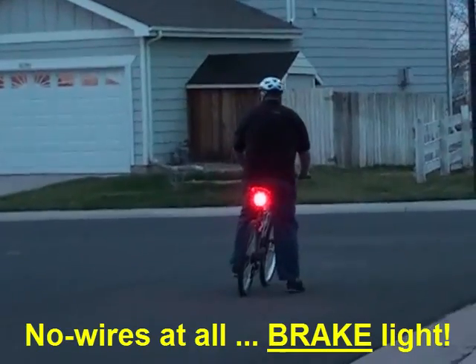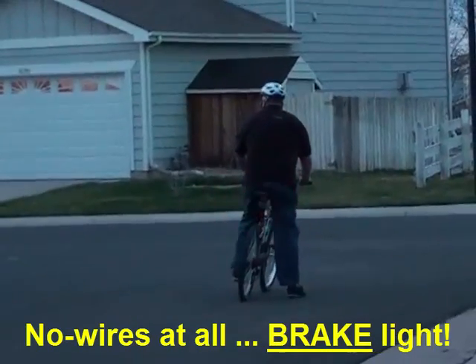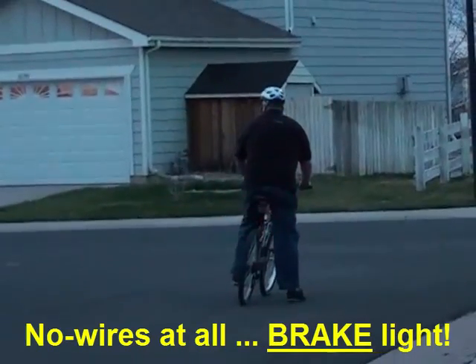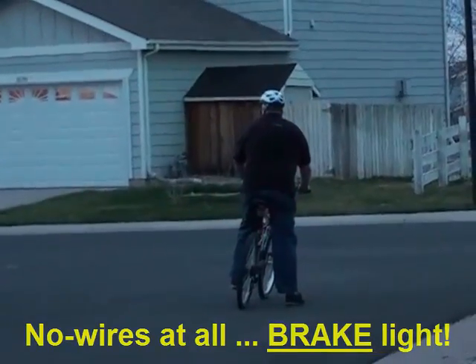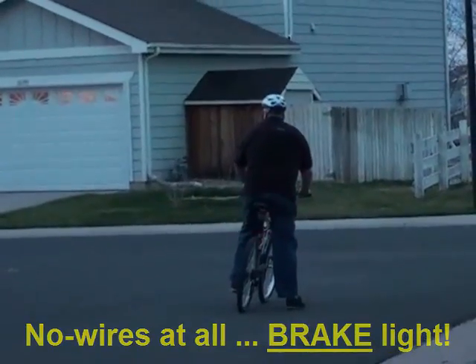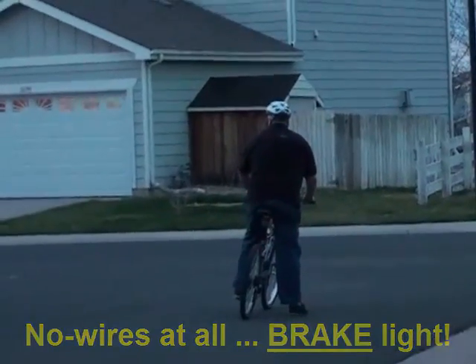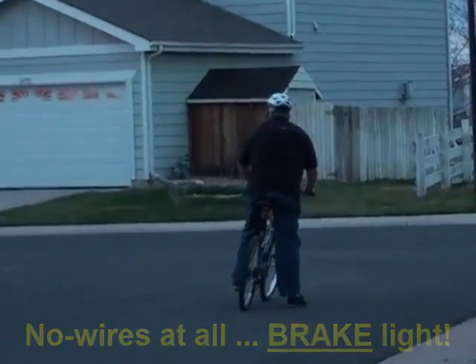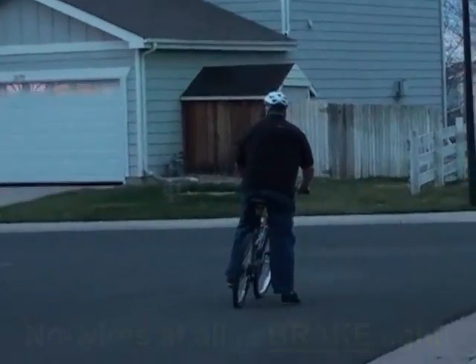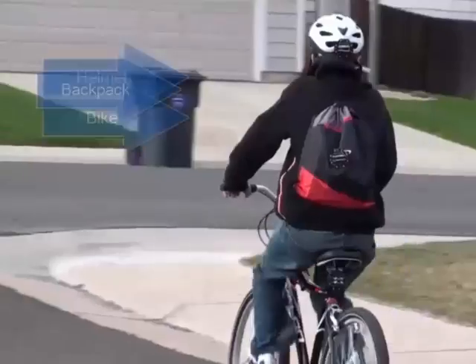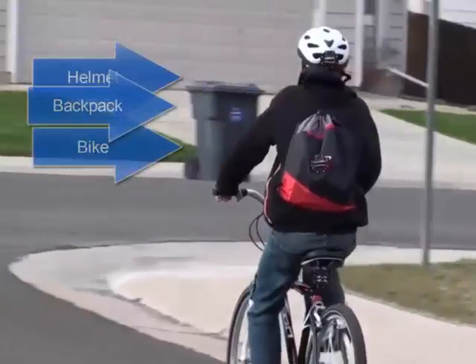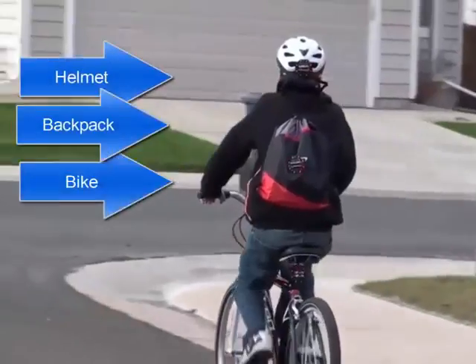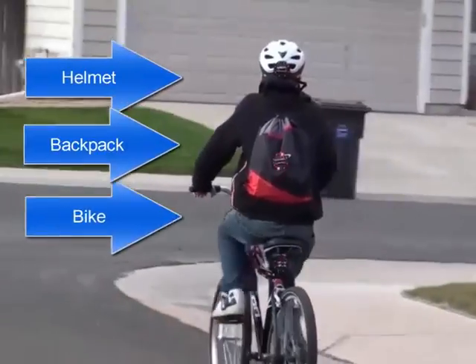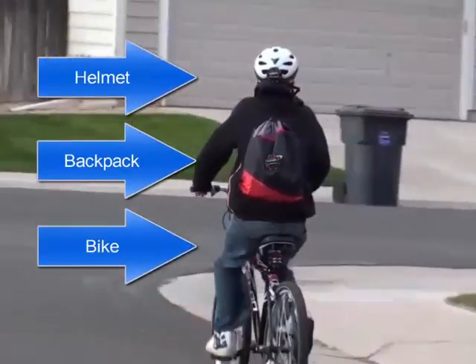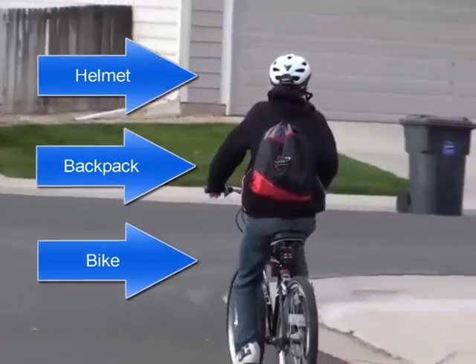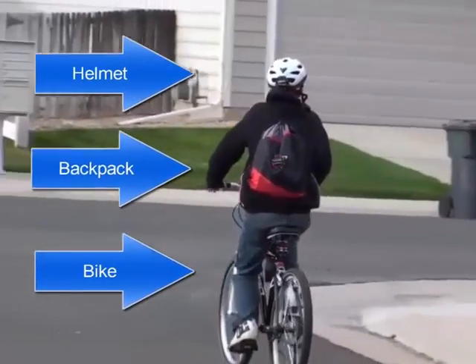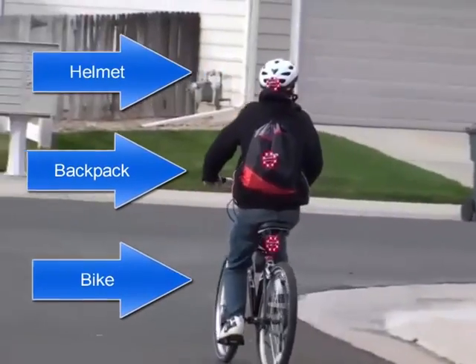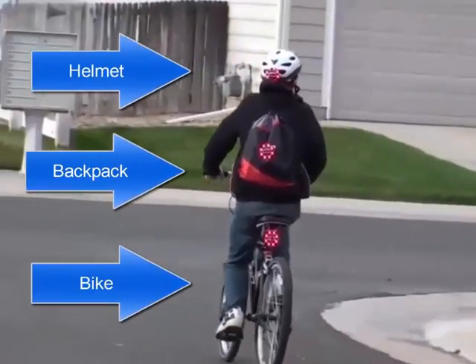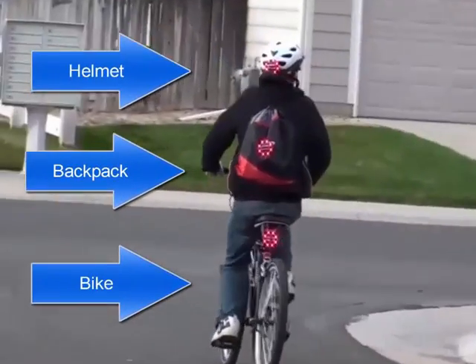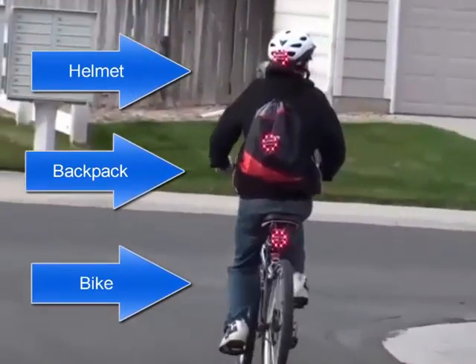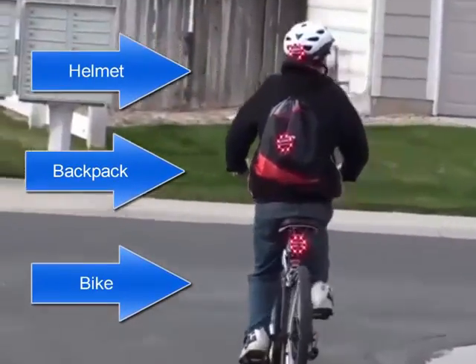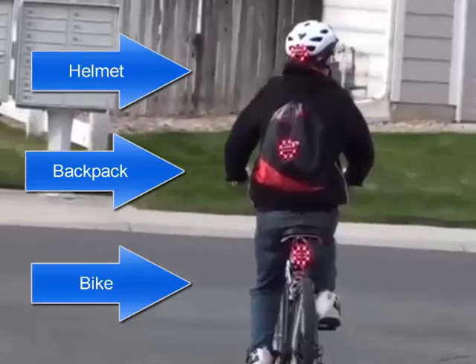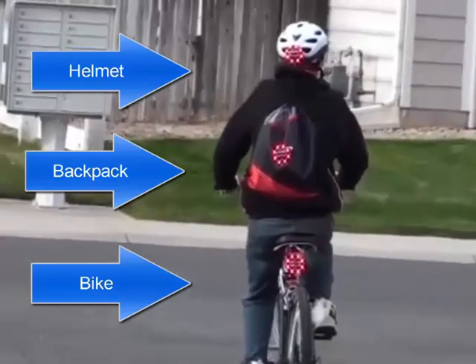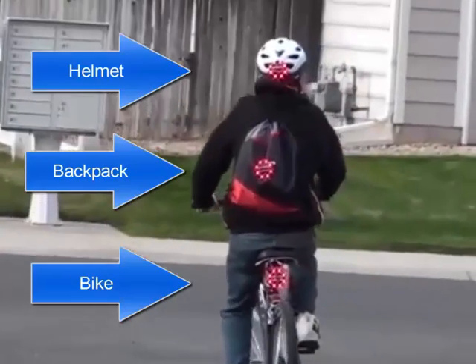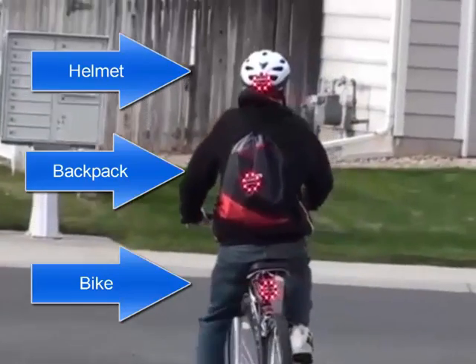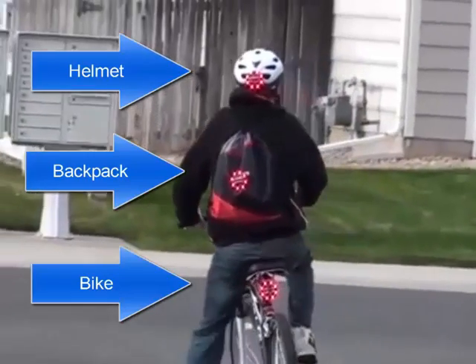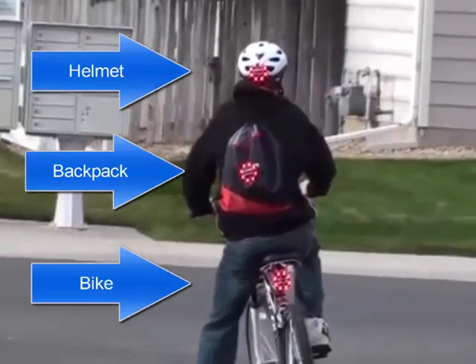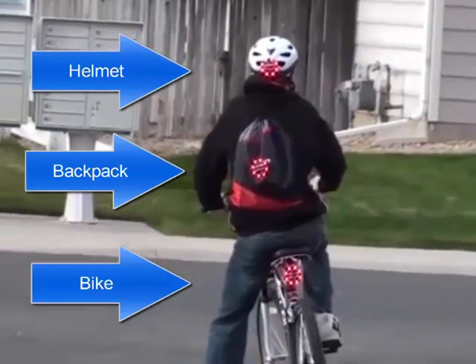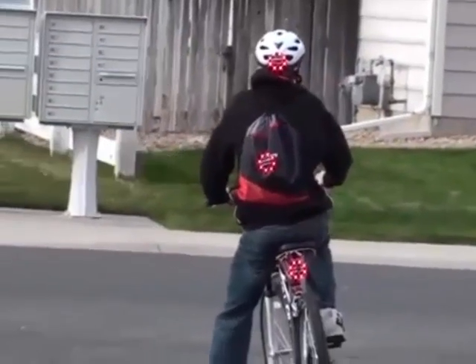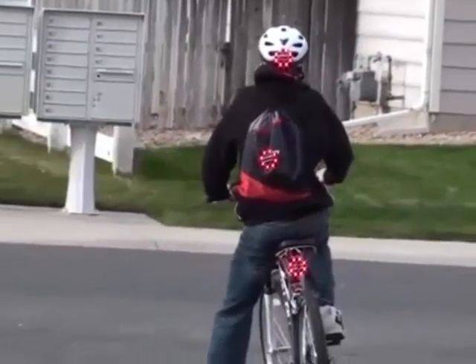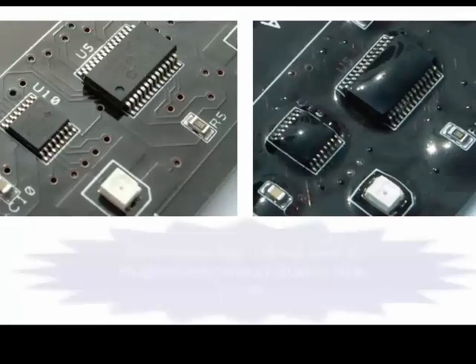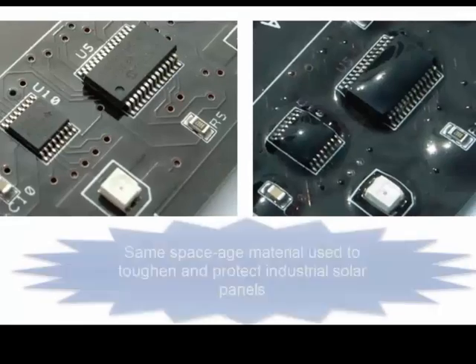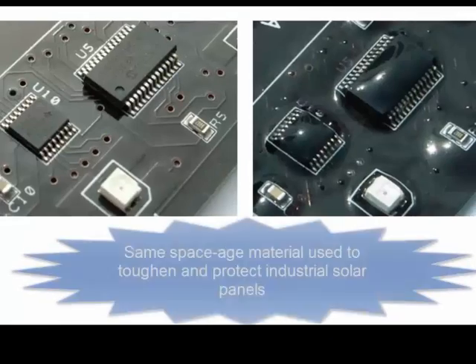Look here as three different Lucidbrakes go off simultaneously — one on the bike, one on the backpack, and one on the helmet.